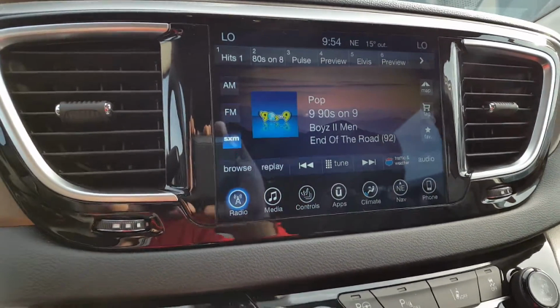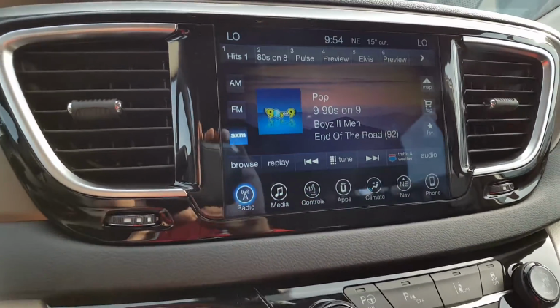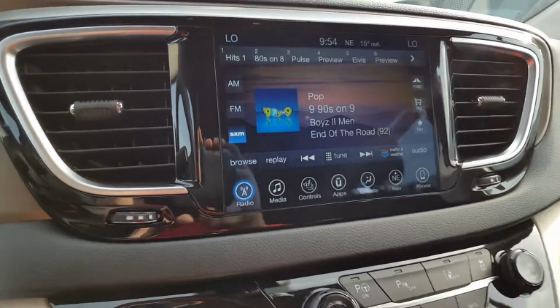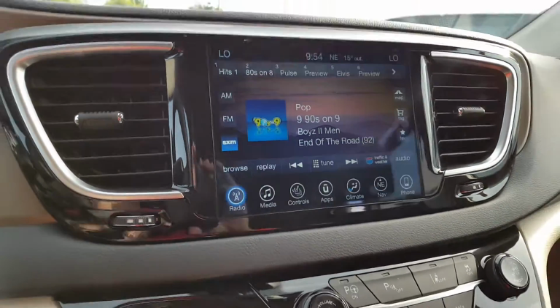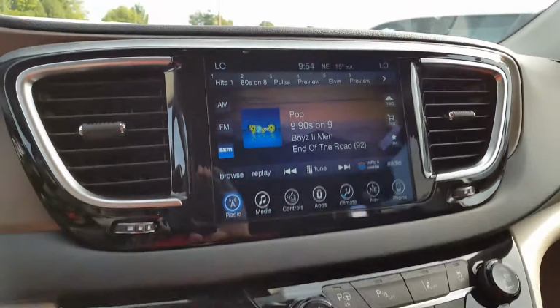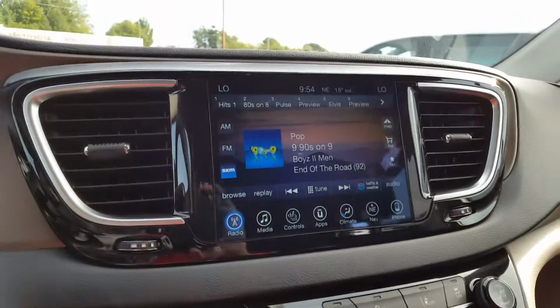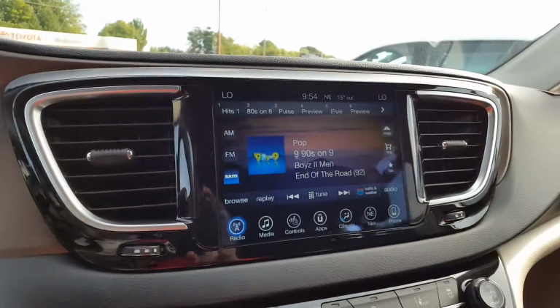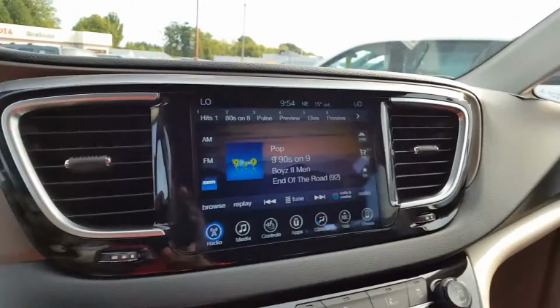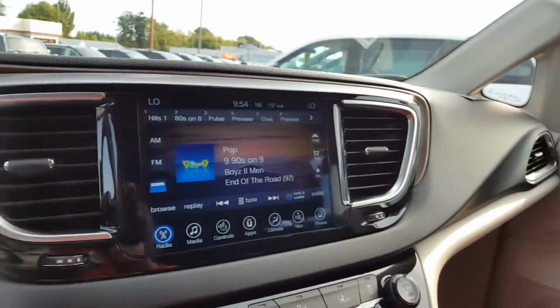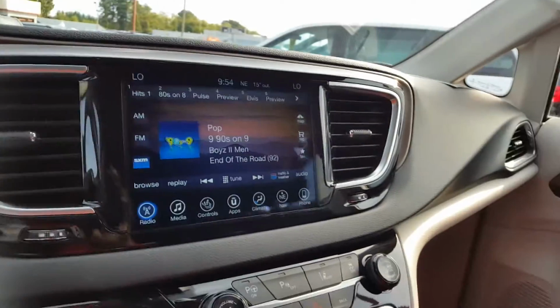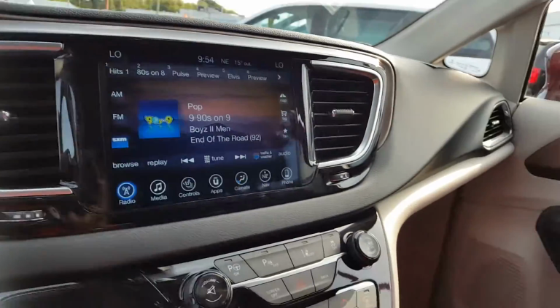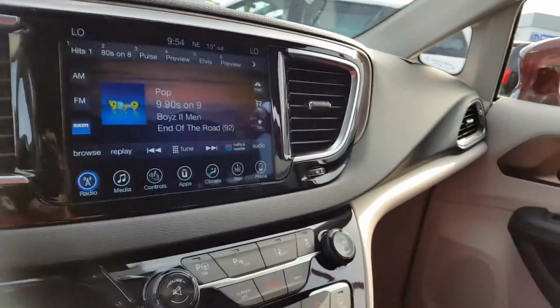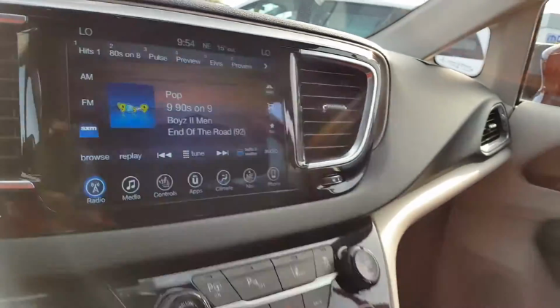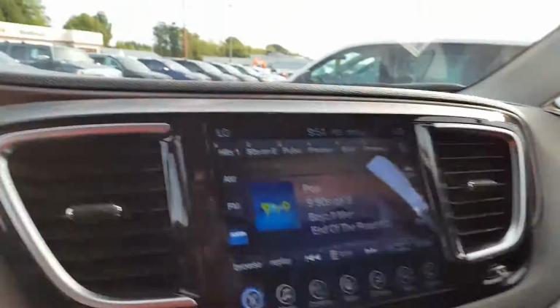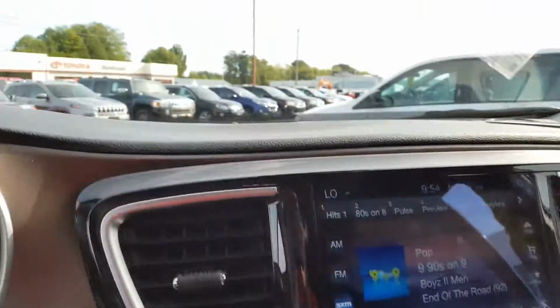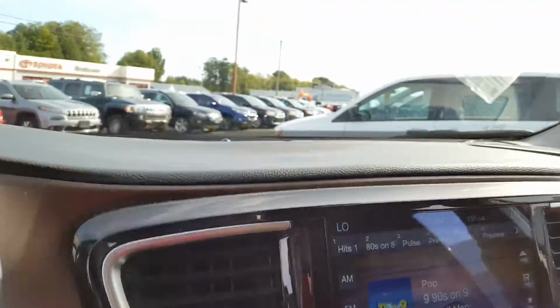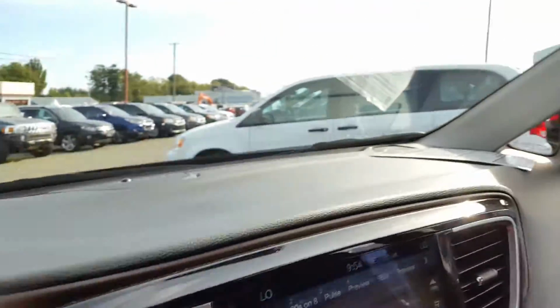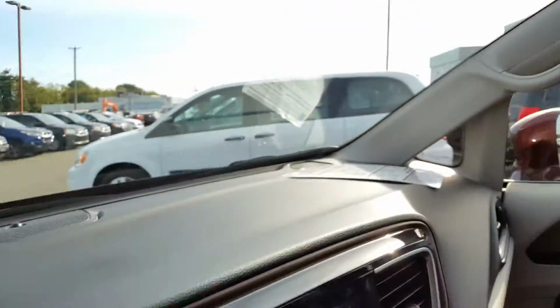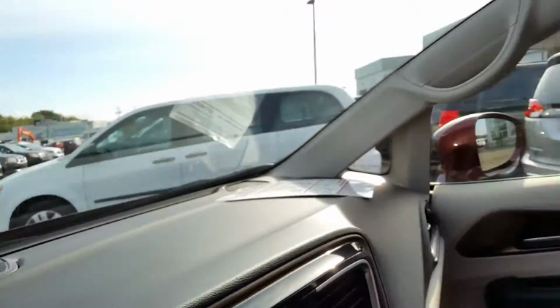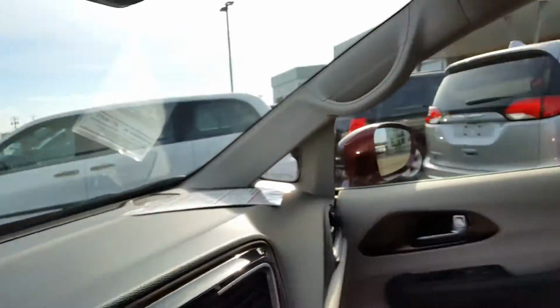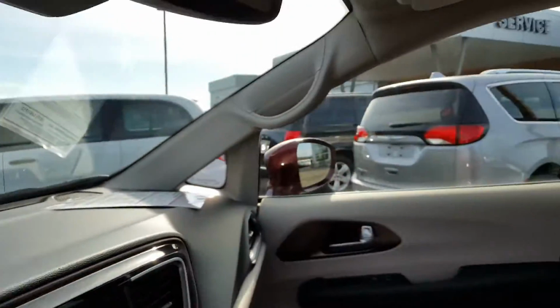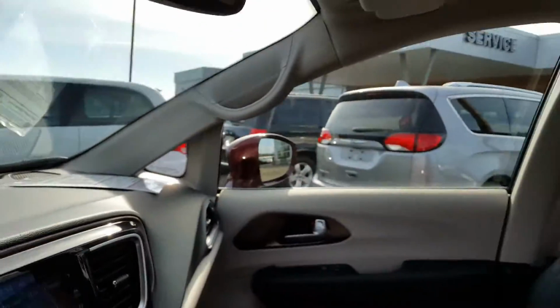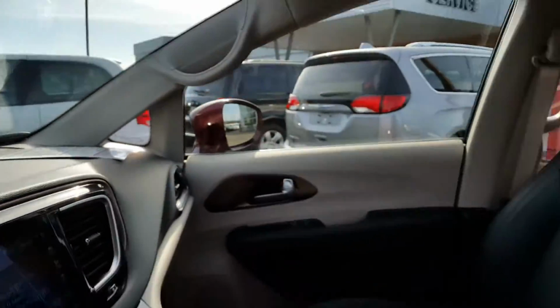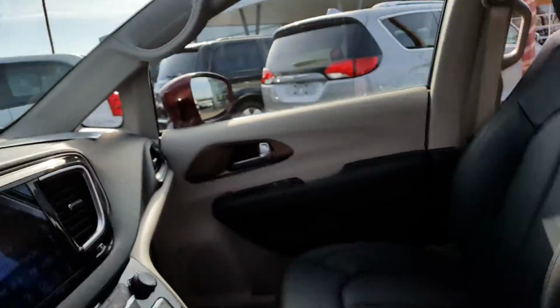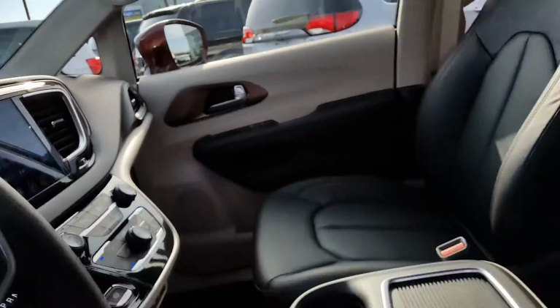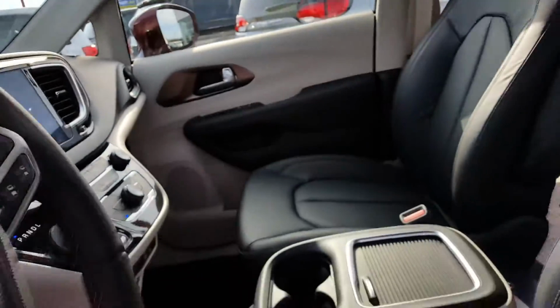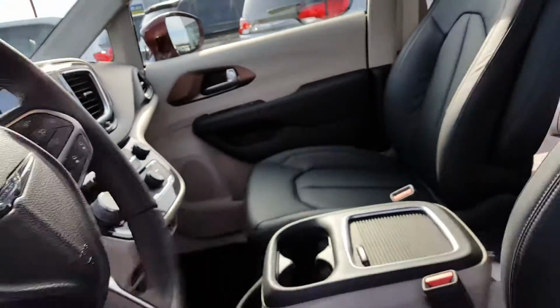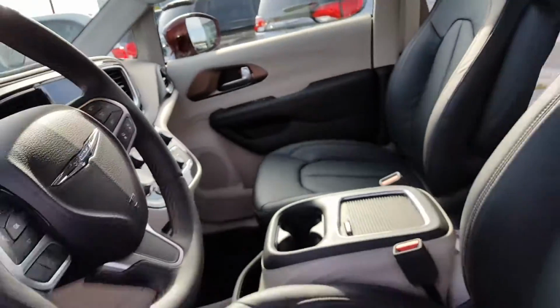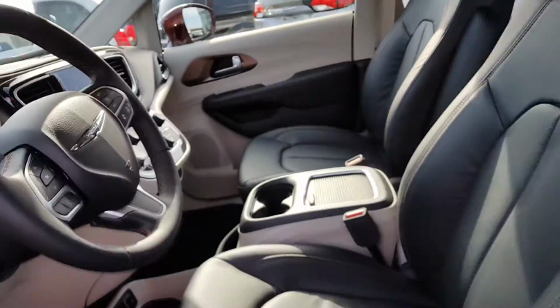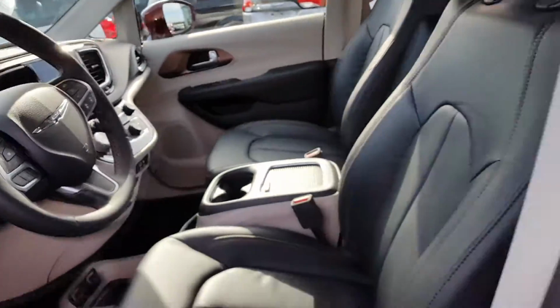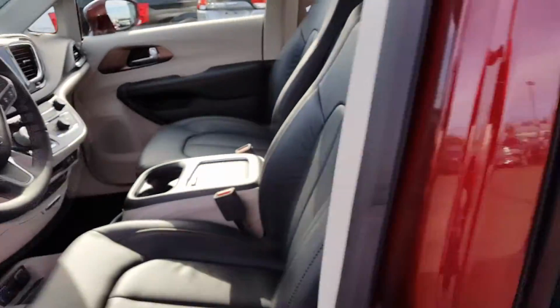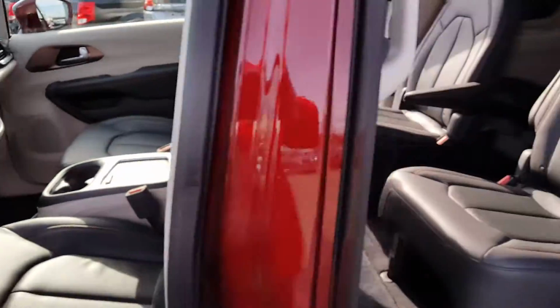Both doors slide open at the touch of a button.